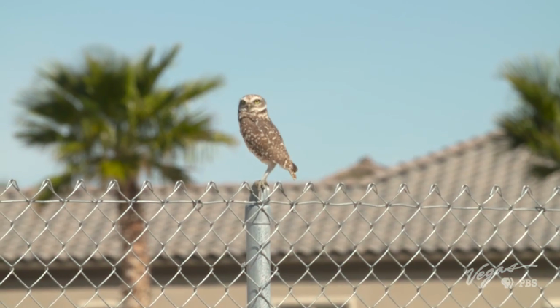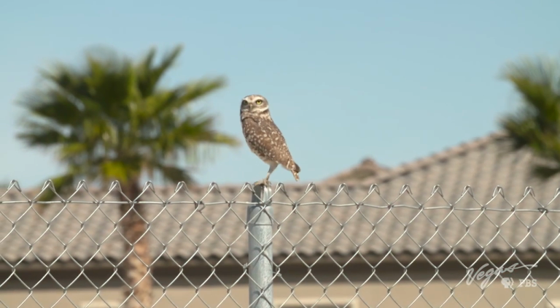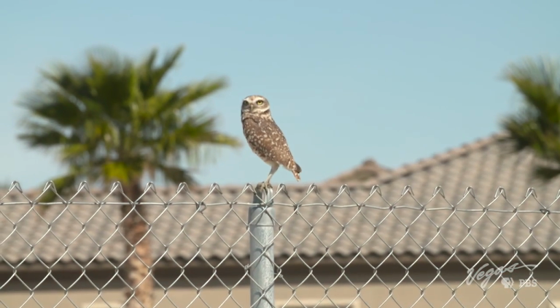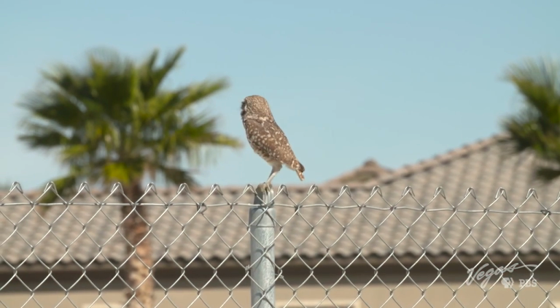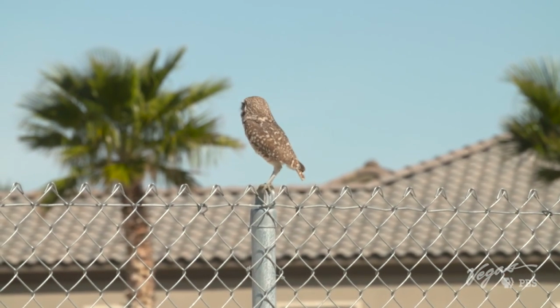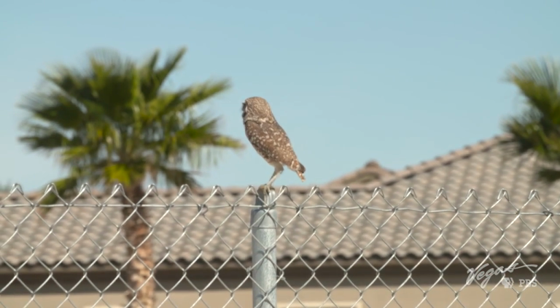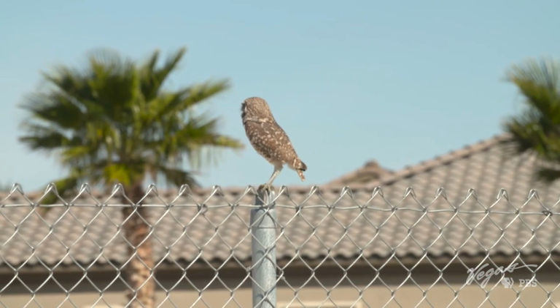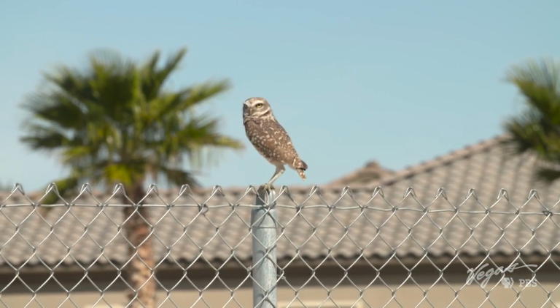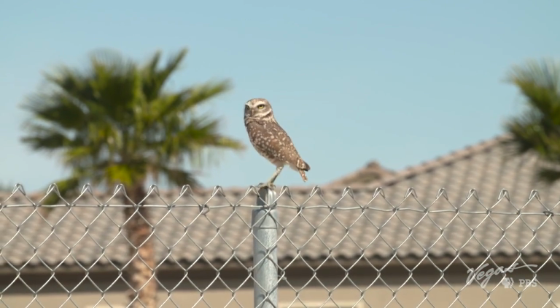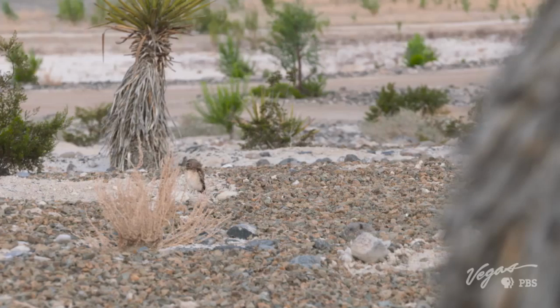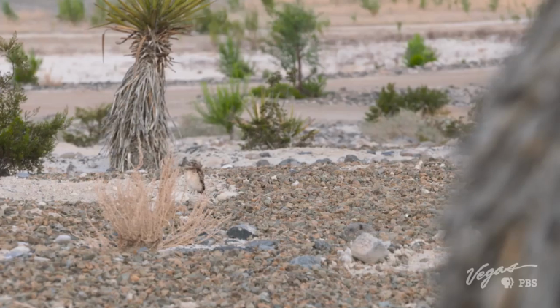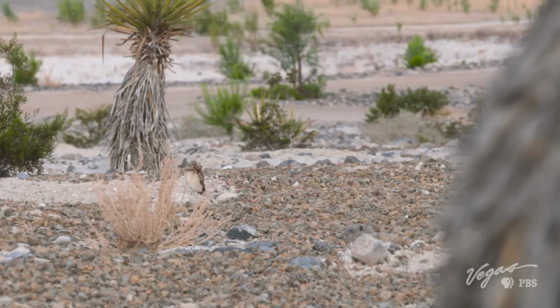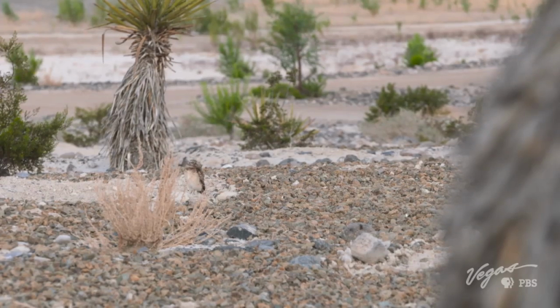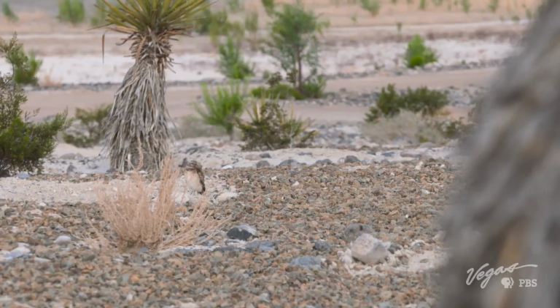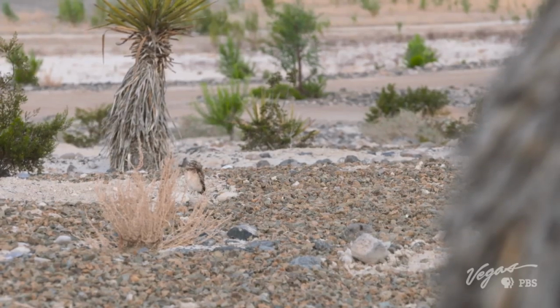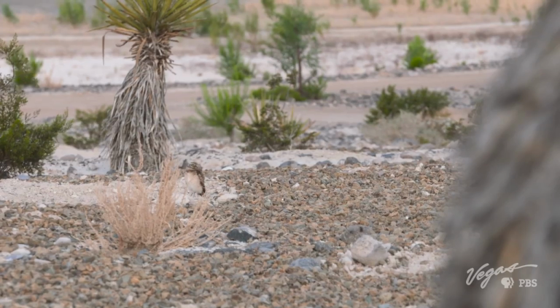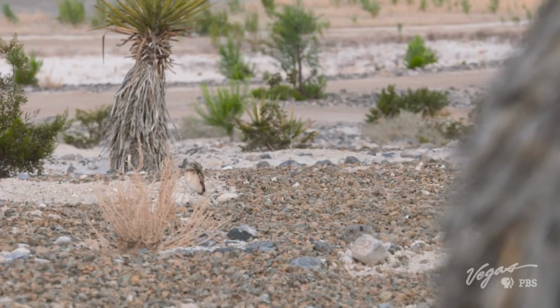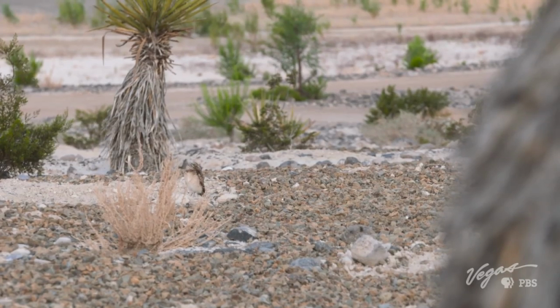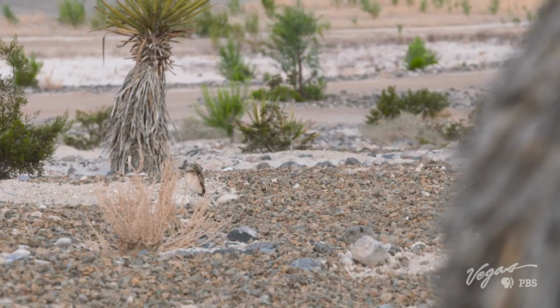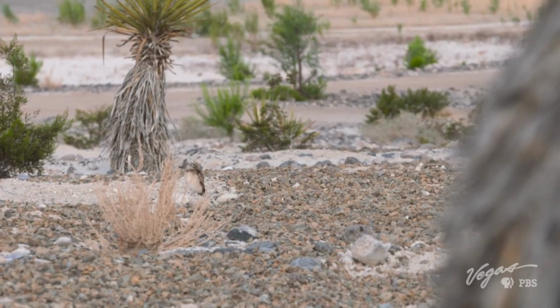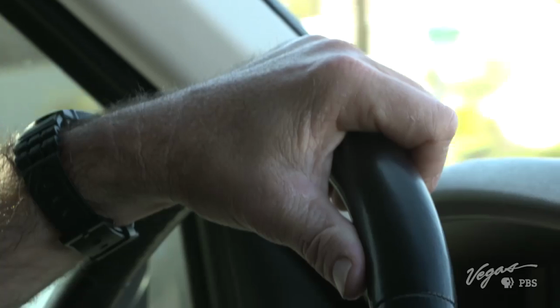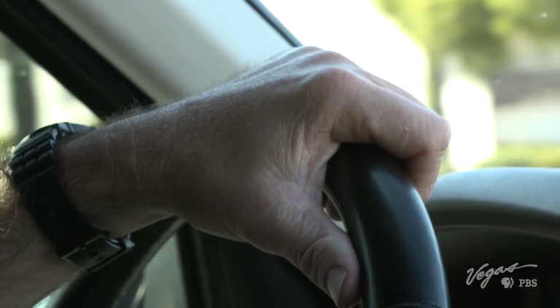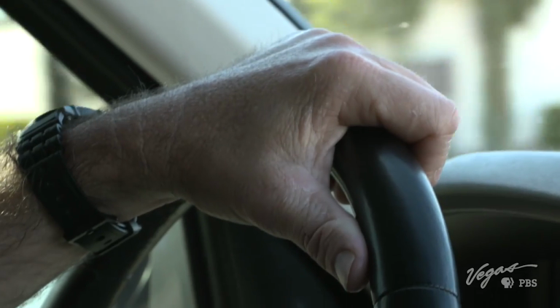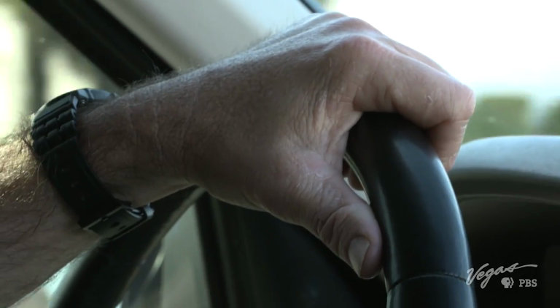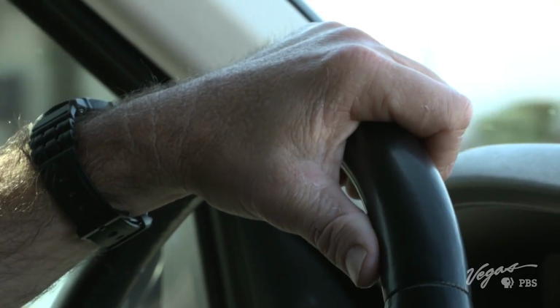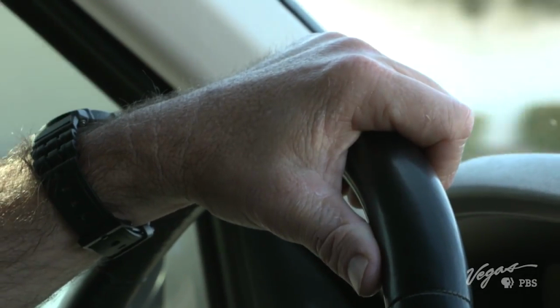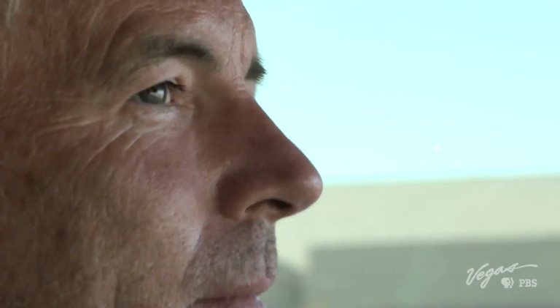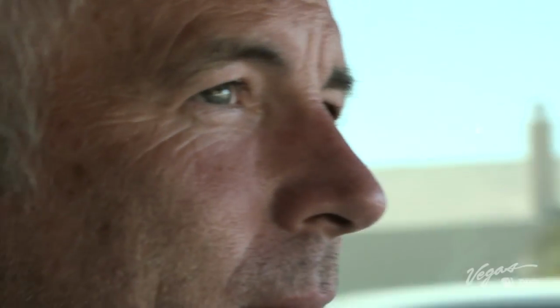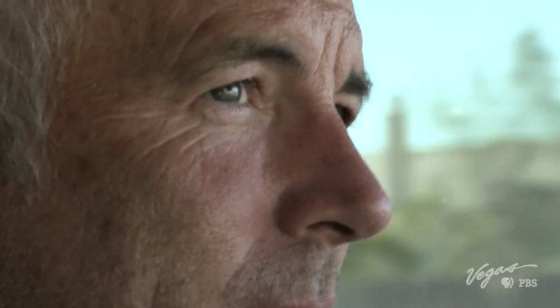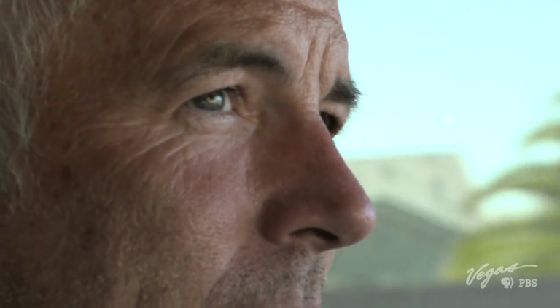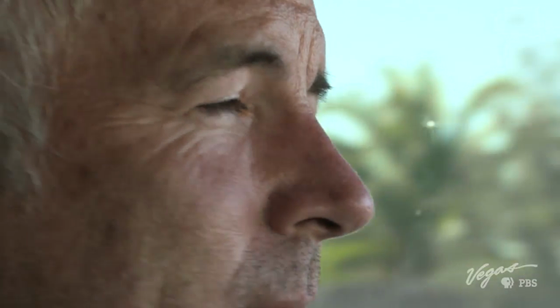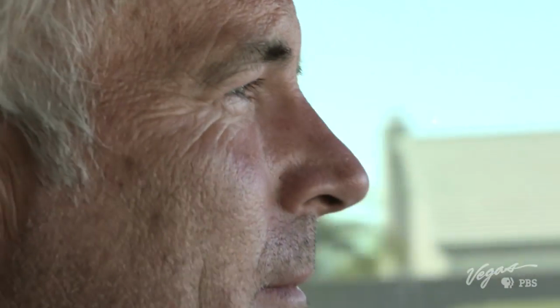Brown feathers, bright yellow eyes, and the wisdom to hide in plain sight. Today I'm out to see the burrowing owls.